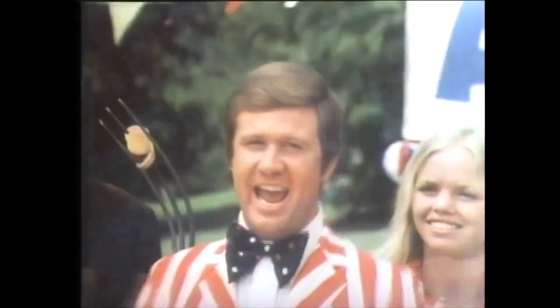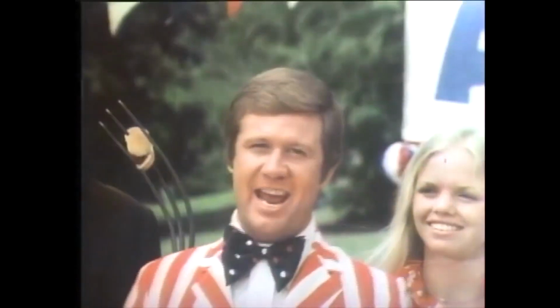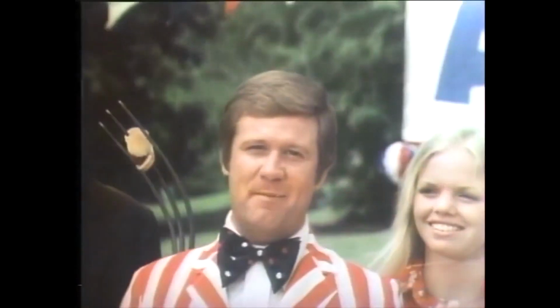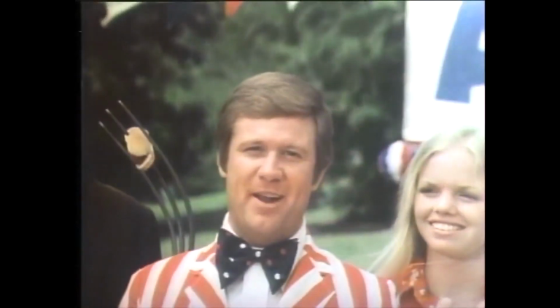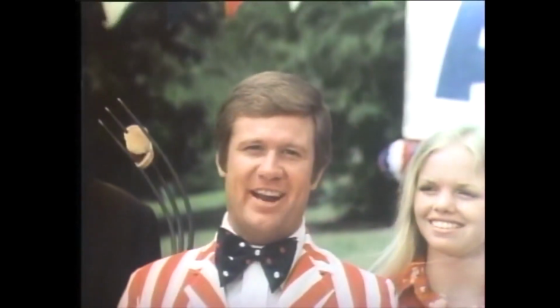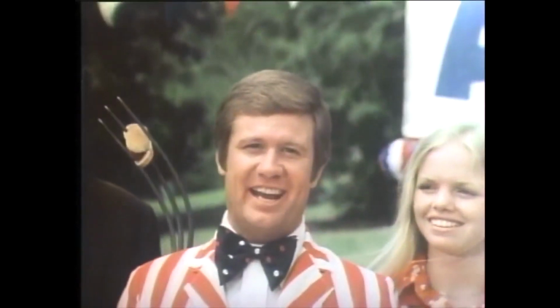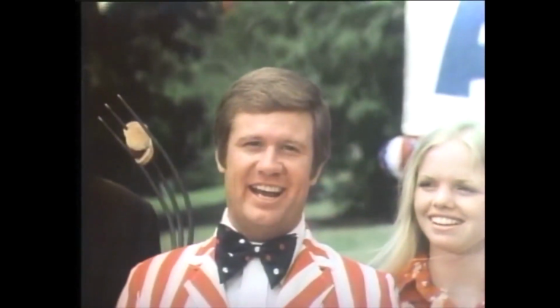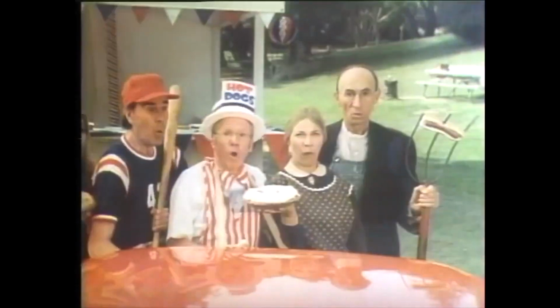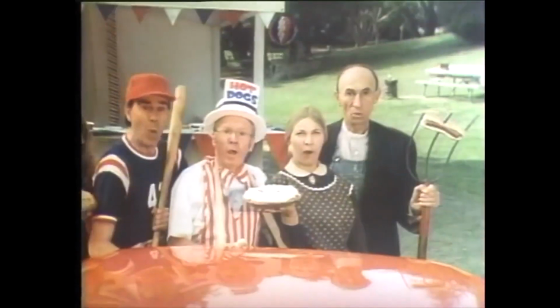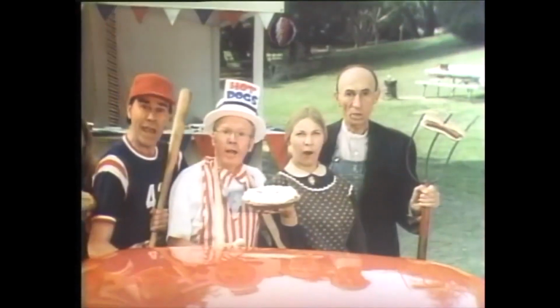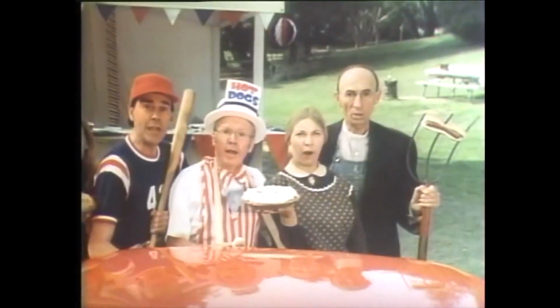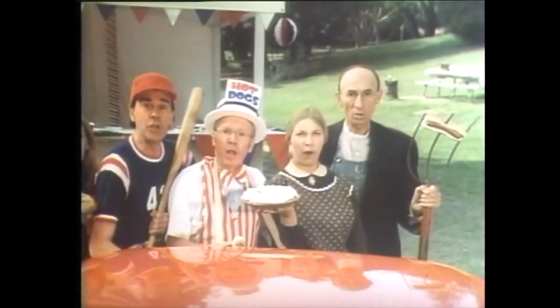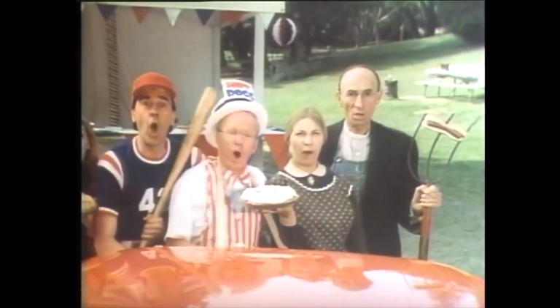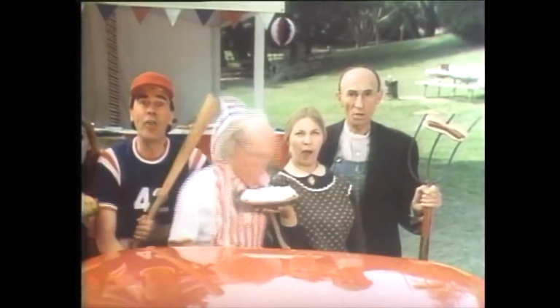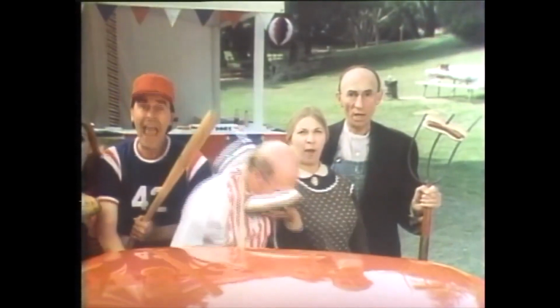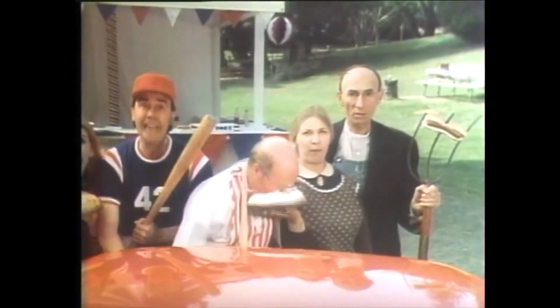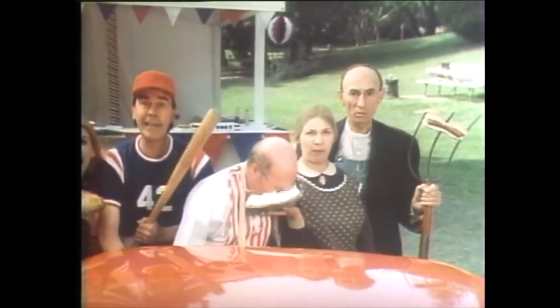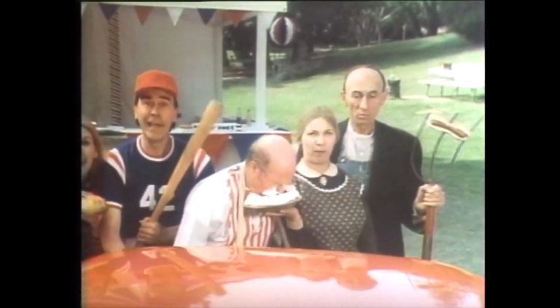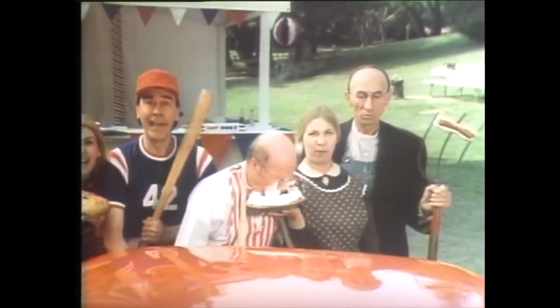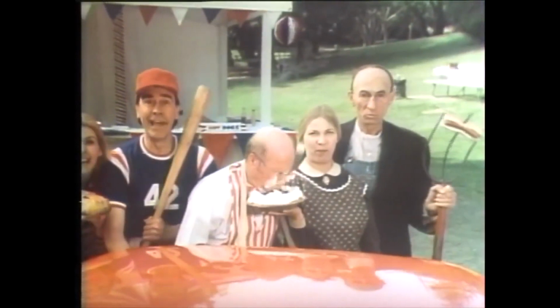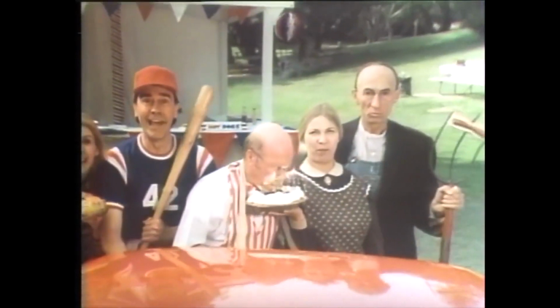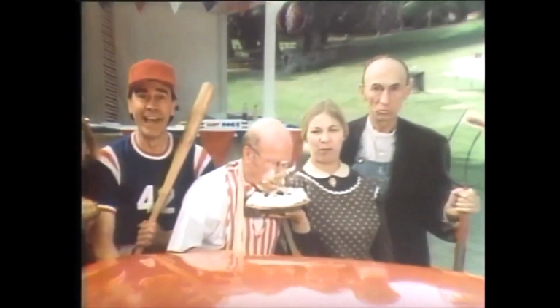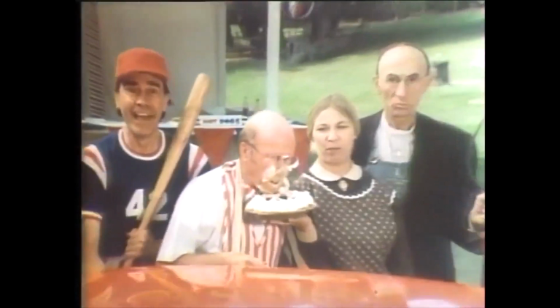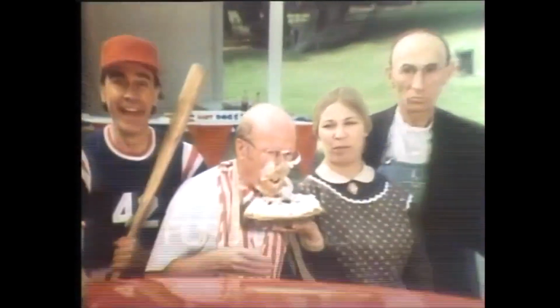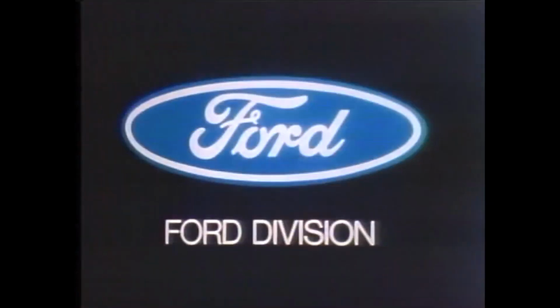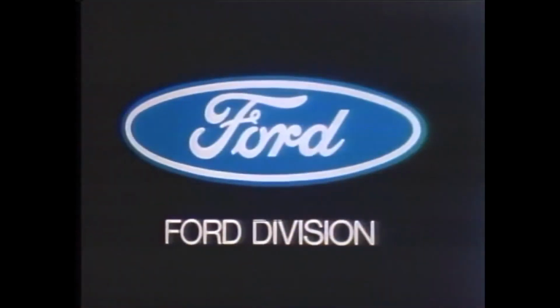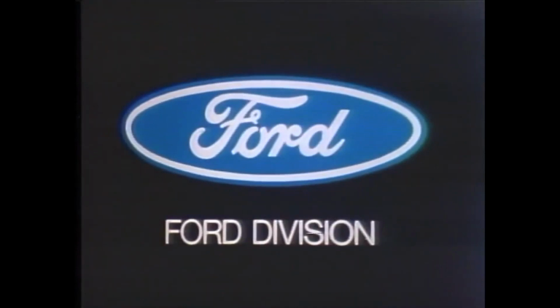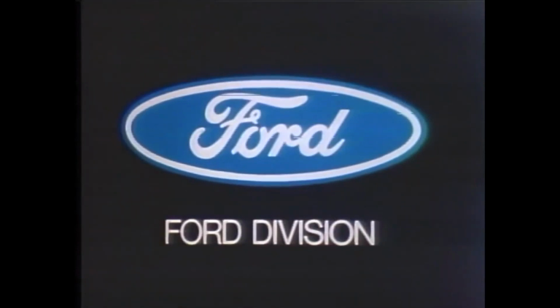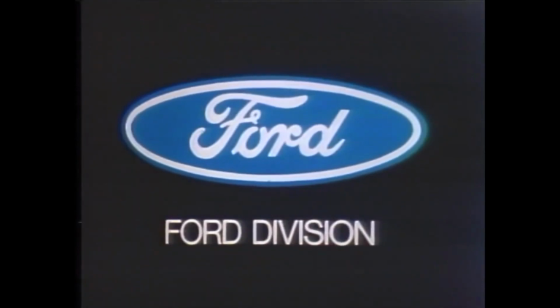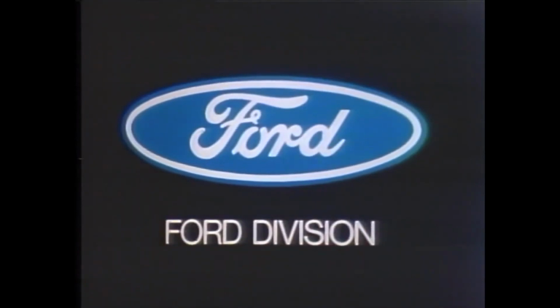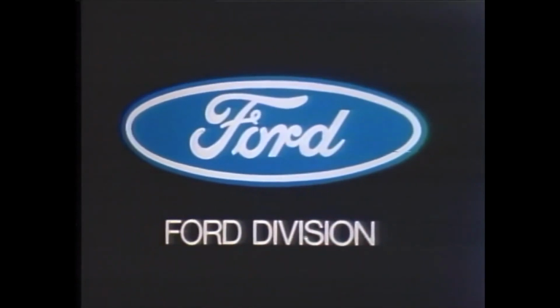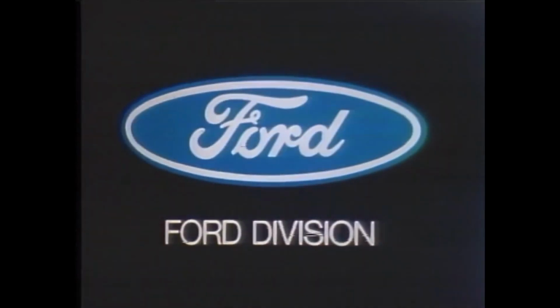Hey, America — we didn't know that! Ford means value, and your Ford dealer can show you.